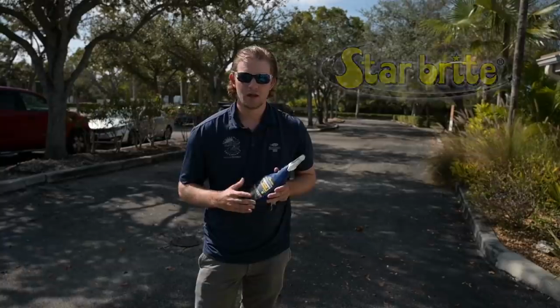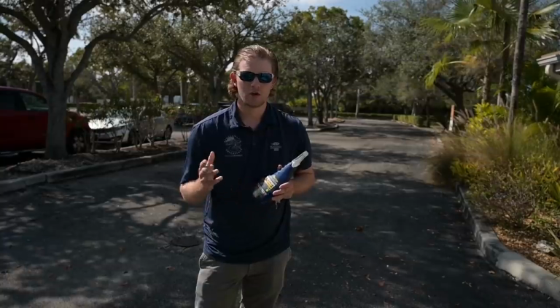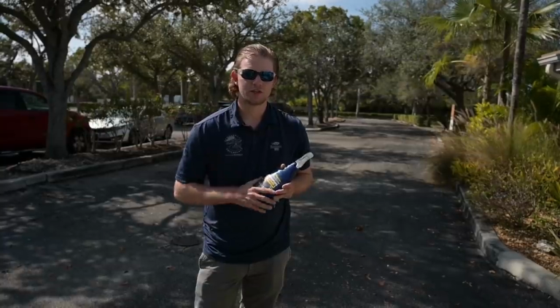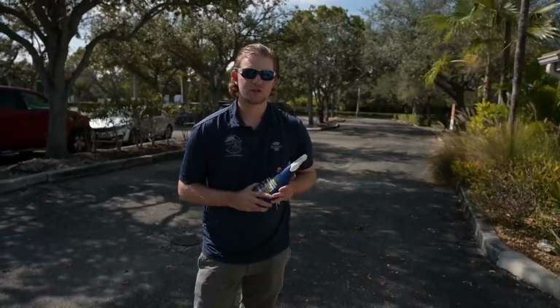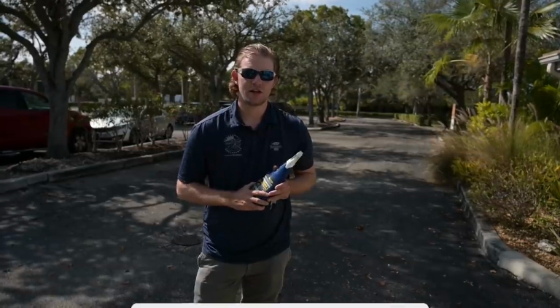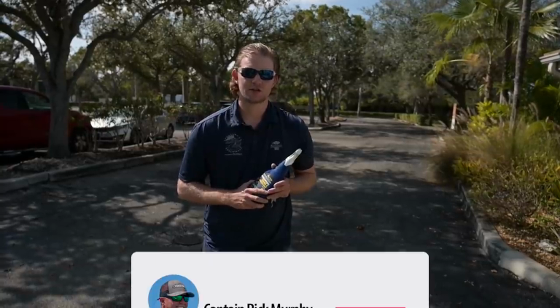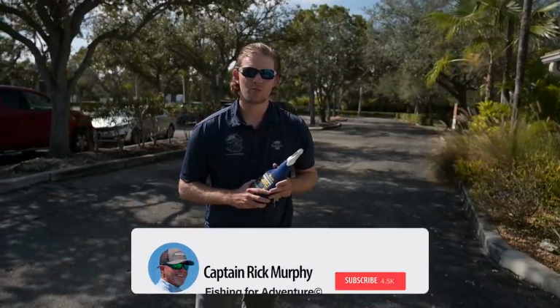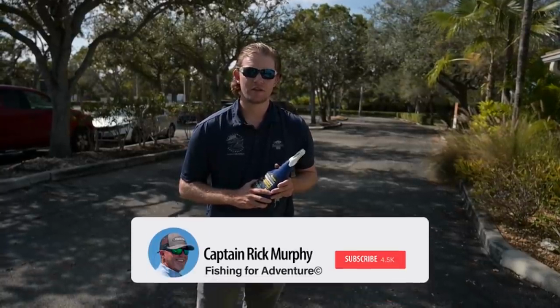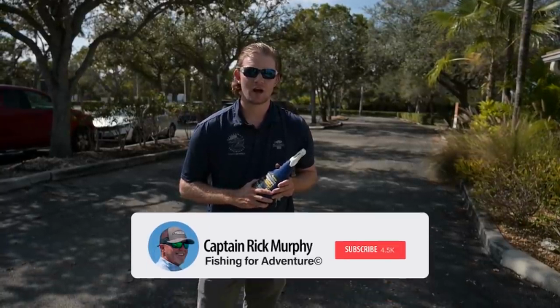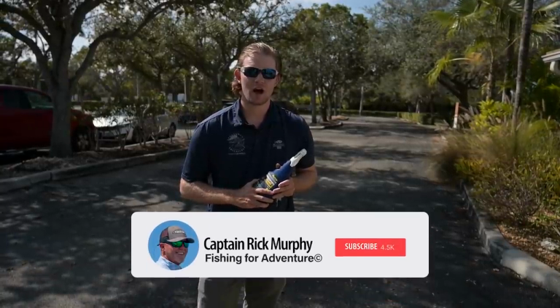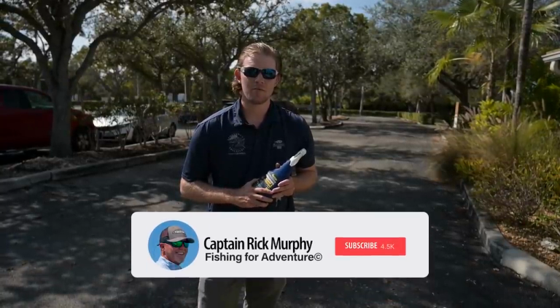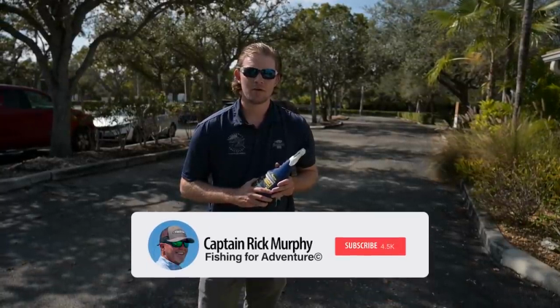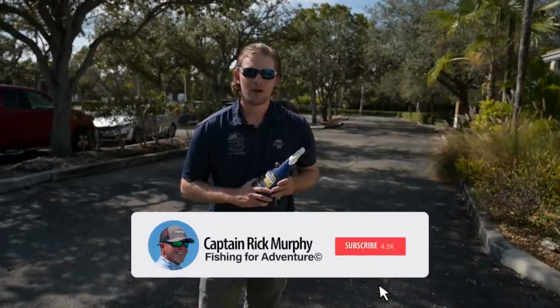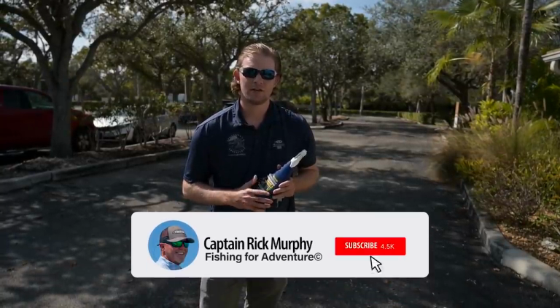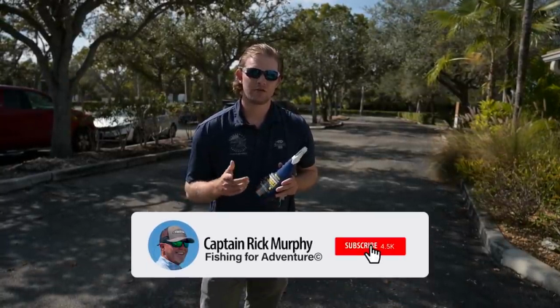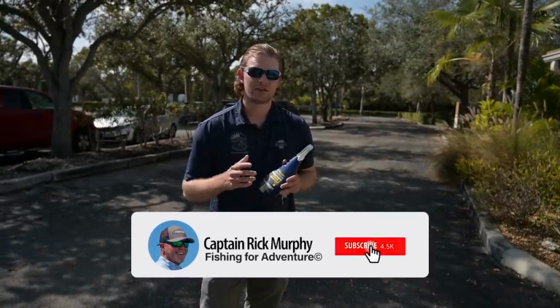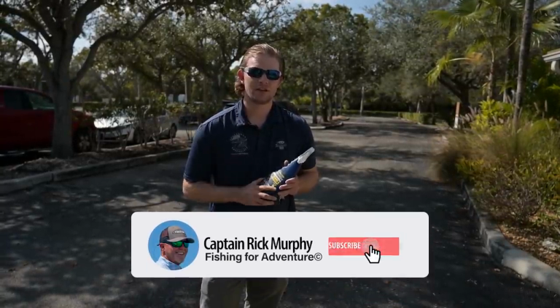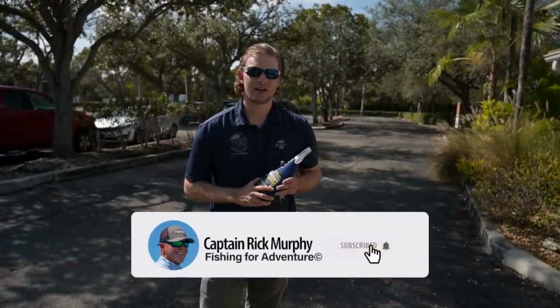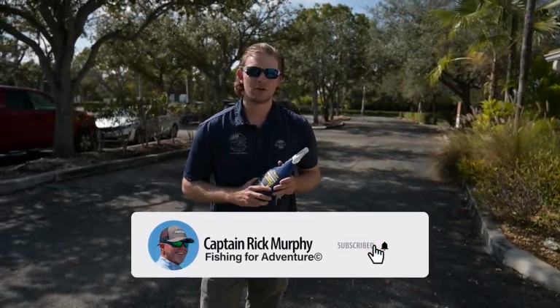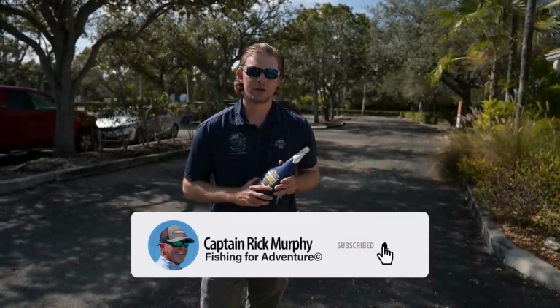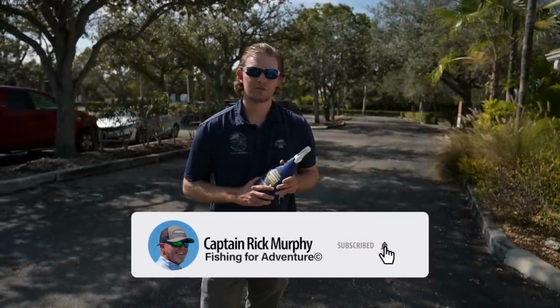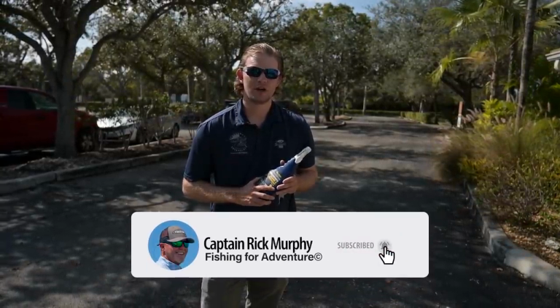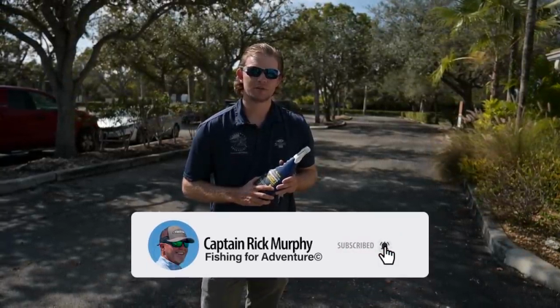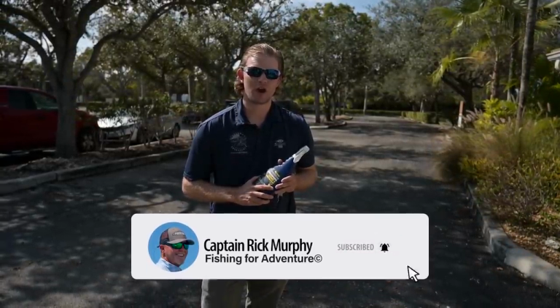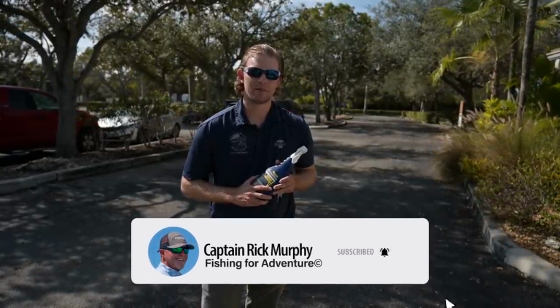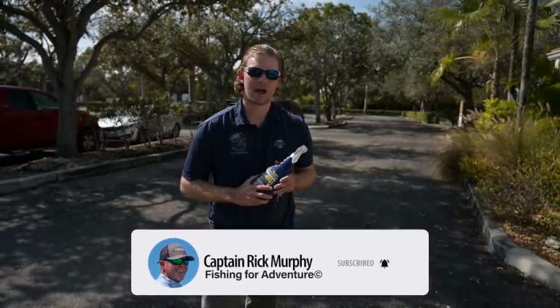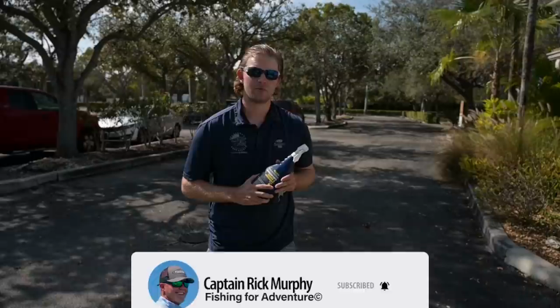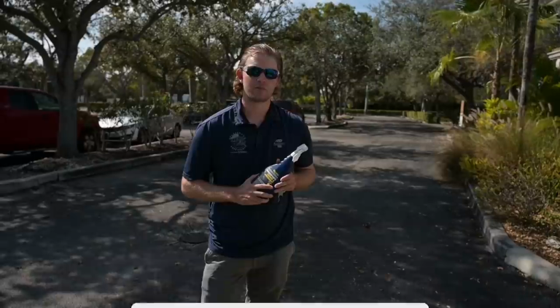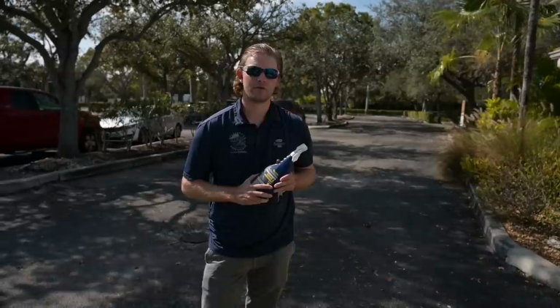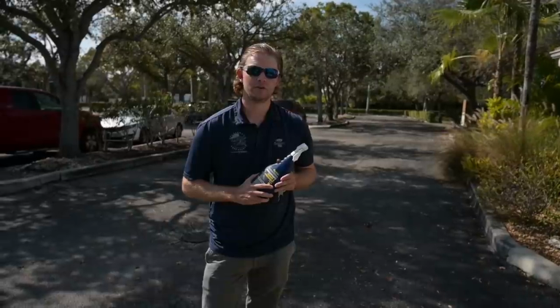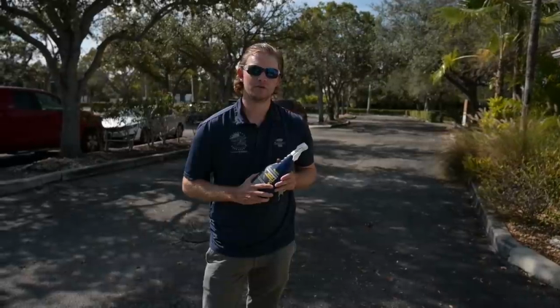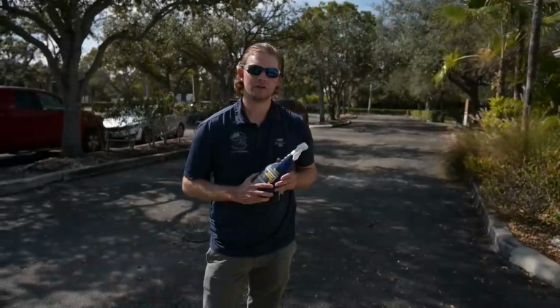That's today's tip from the Ultimate Paddle Sport Cleaner and Protectant from Starbrite. Go get yours today at Starbrite.com, and don't forget to click that notification bell and subscribe to the Captain Rick Murphy YouTube channel.